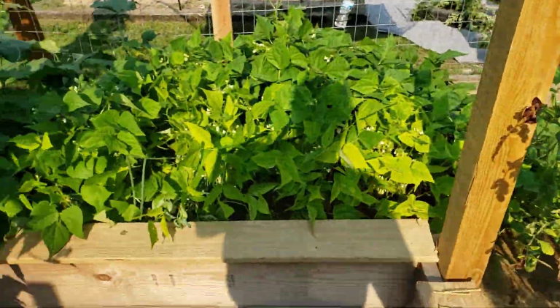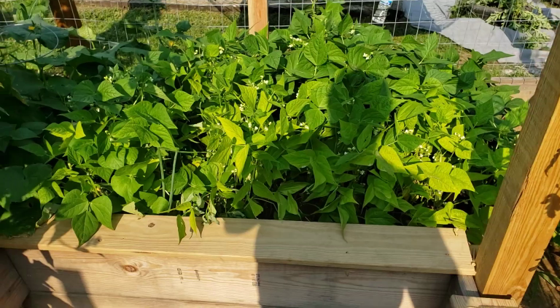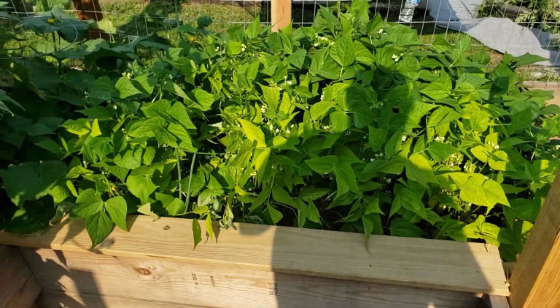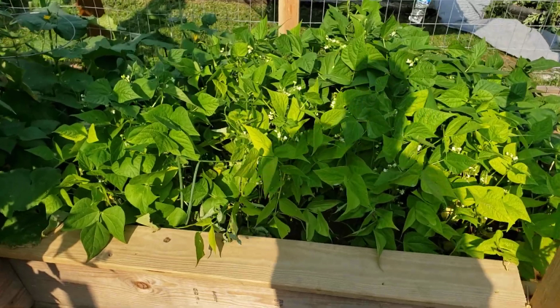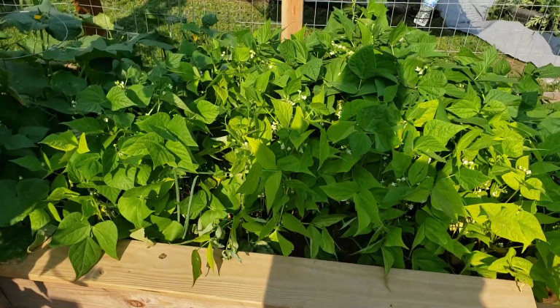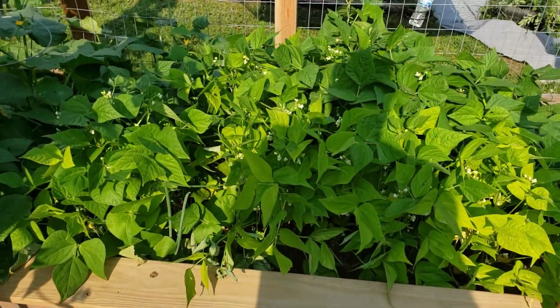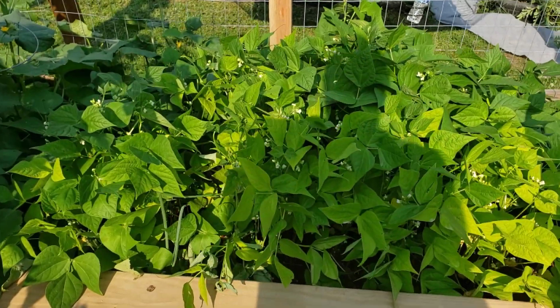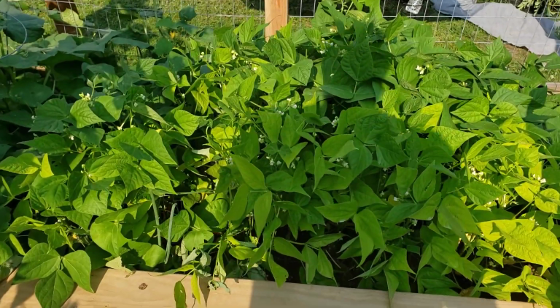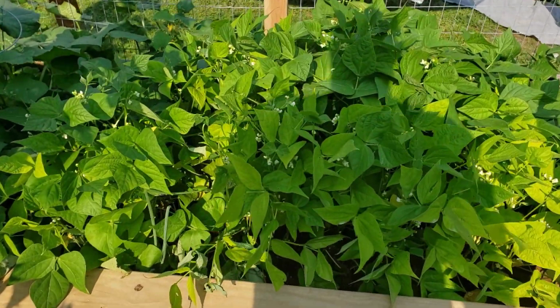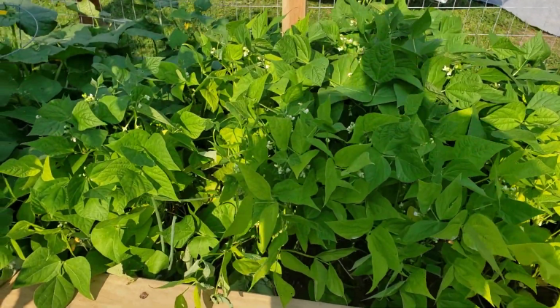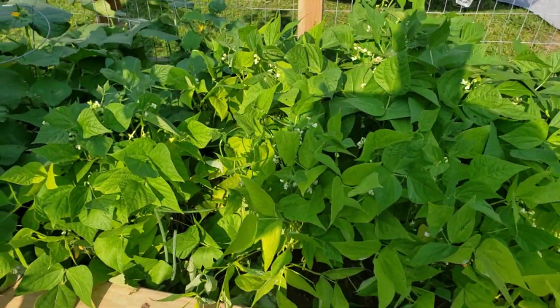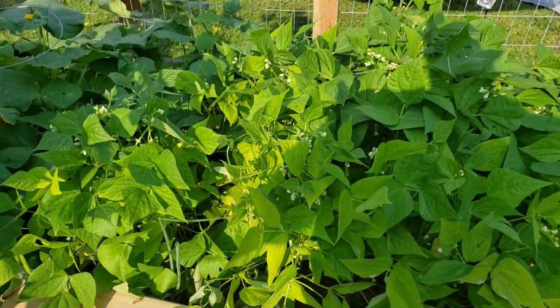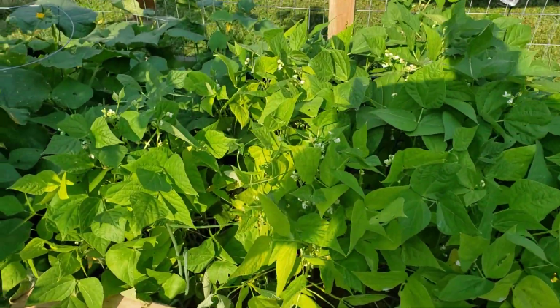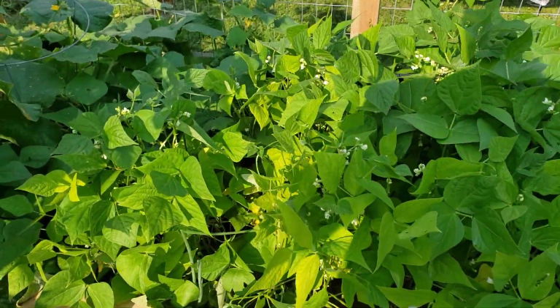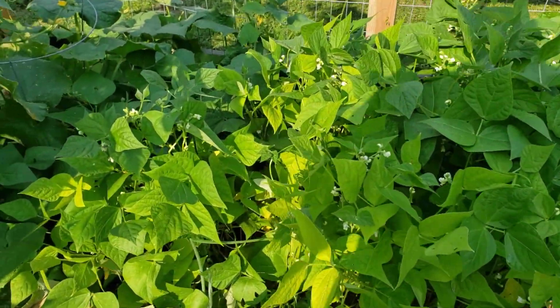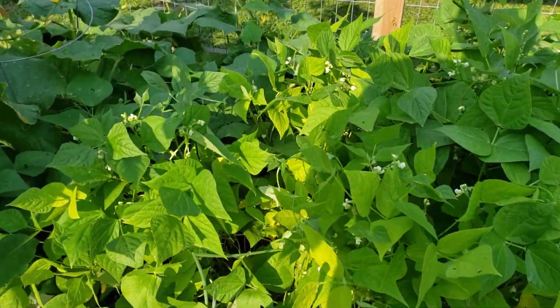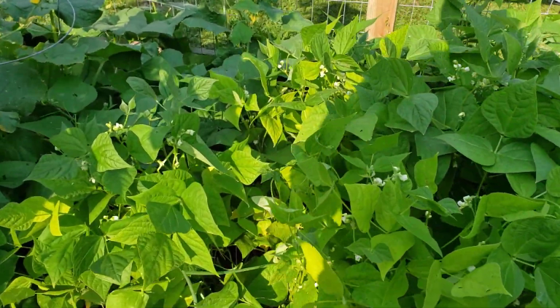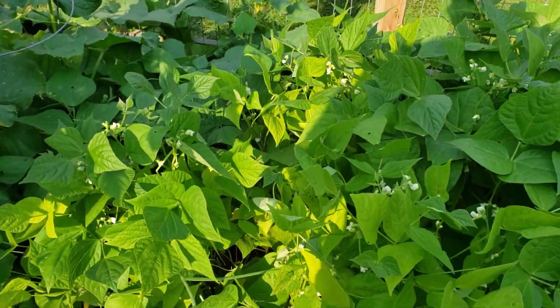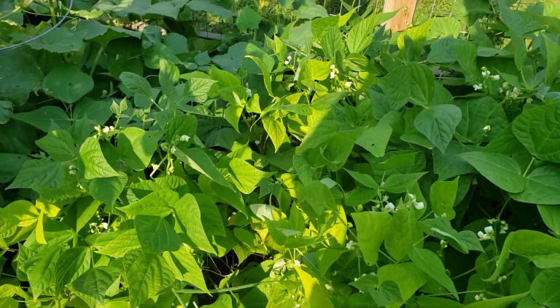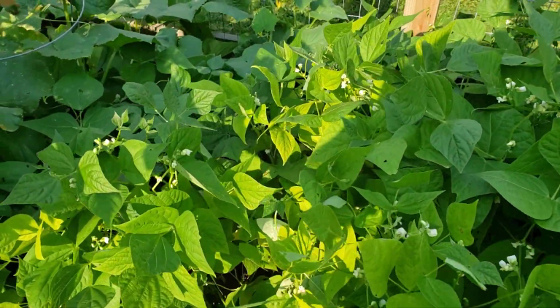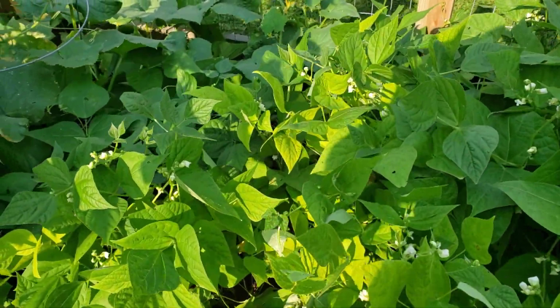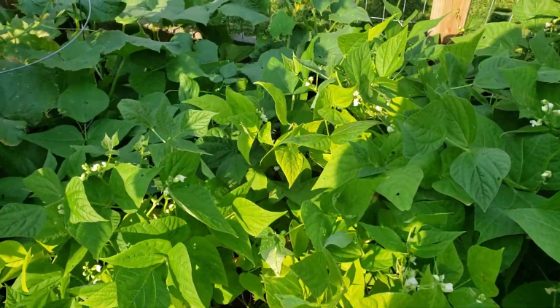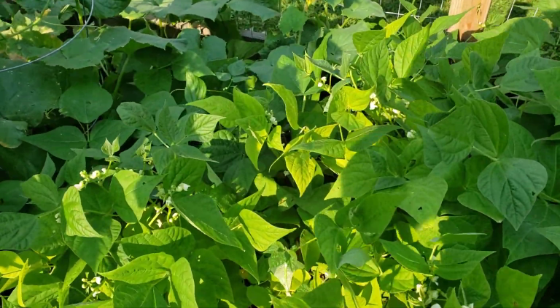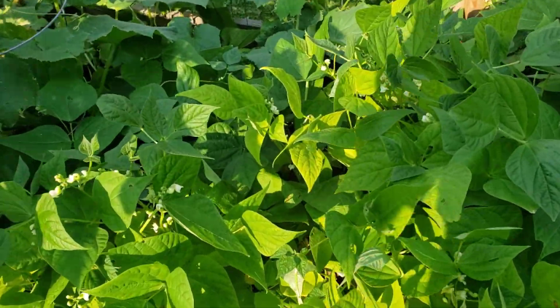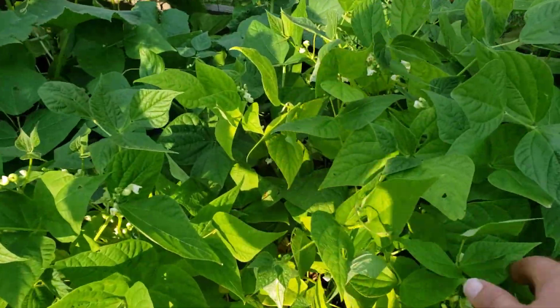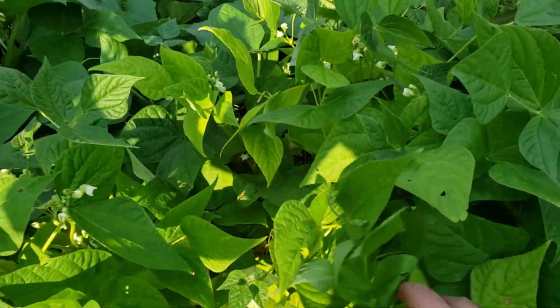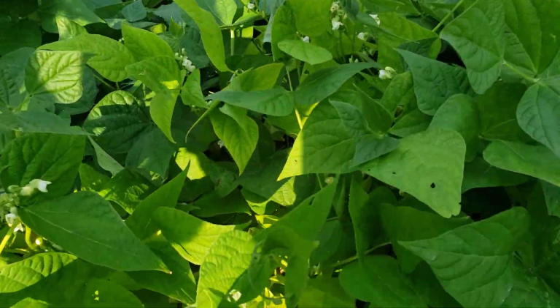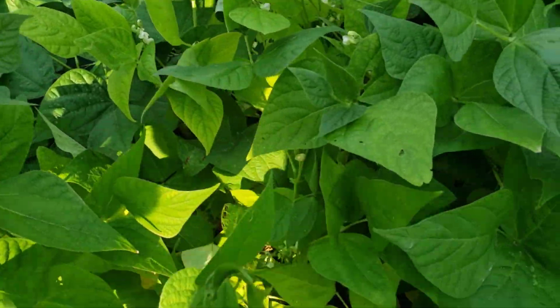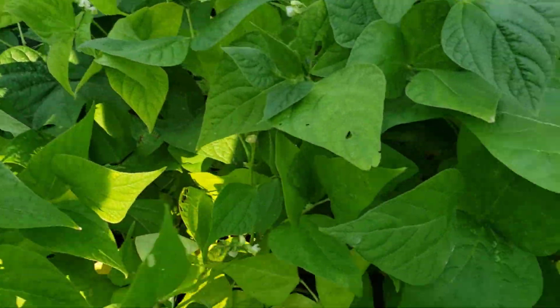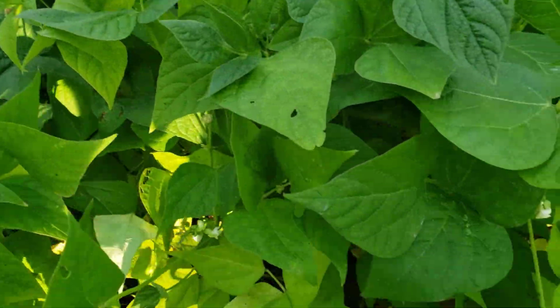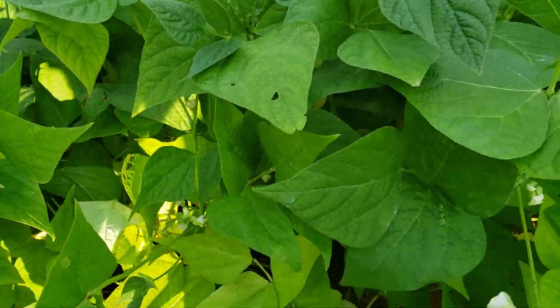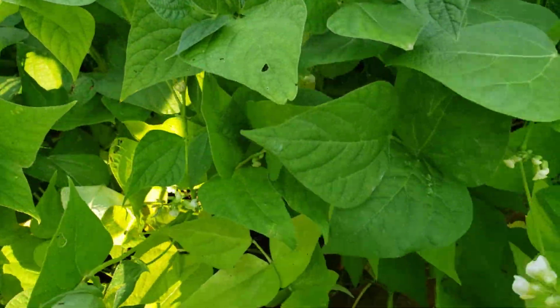Got the green beans — starting to sprout a little bit.